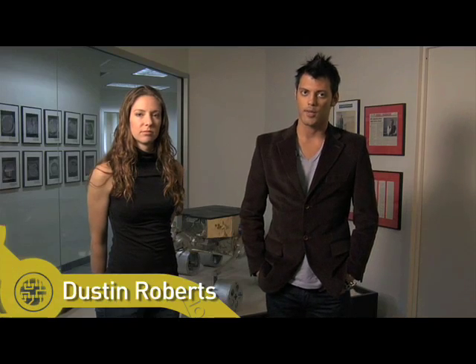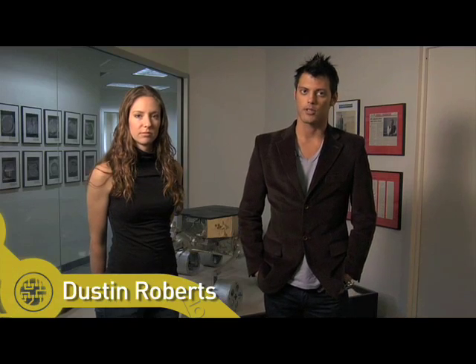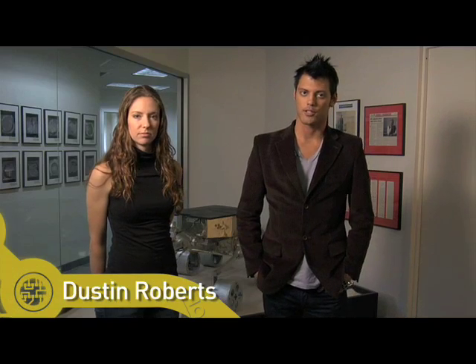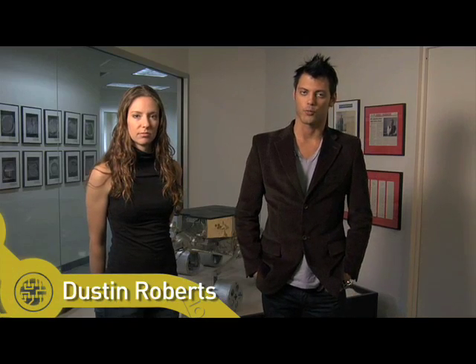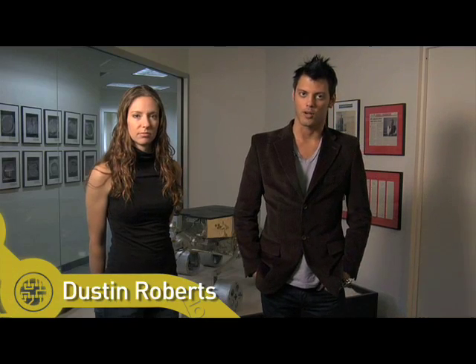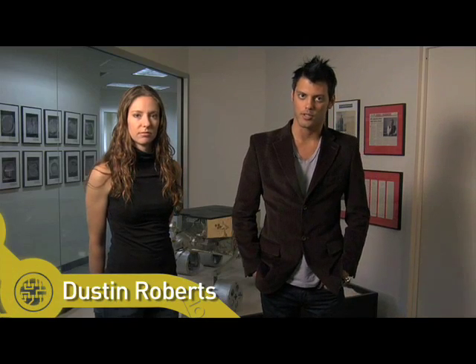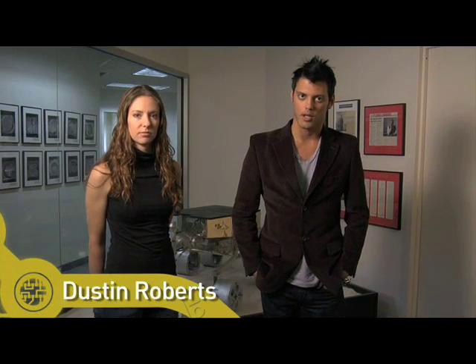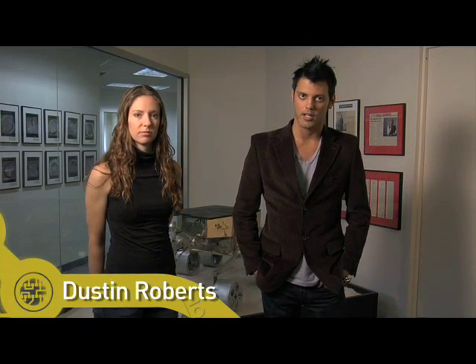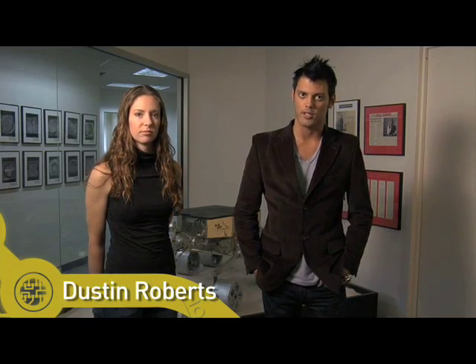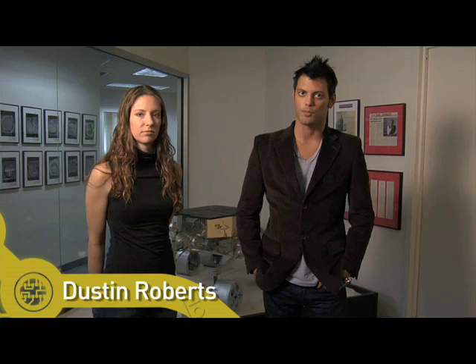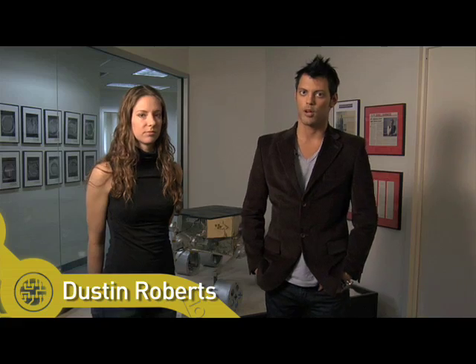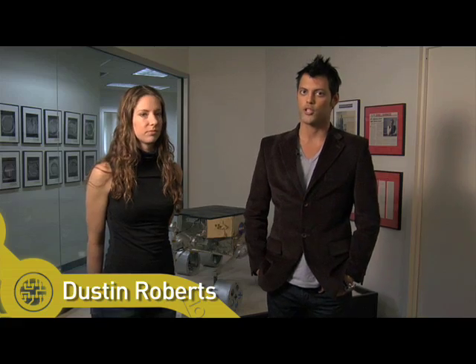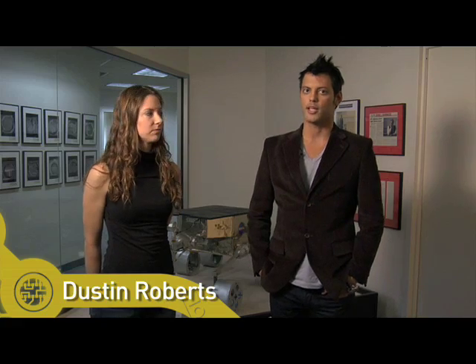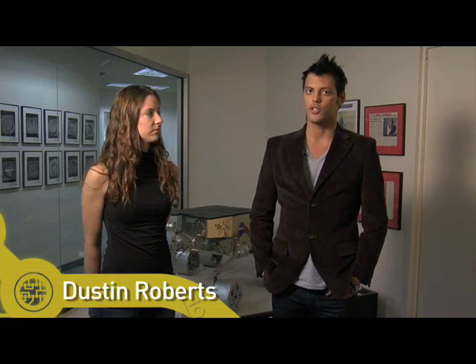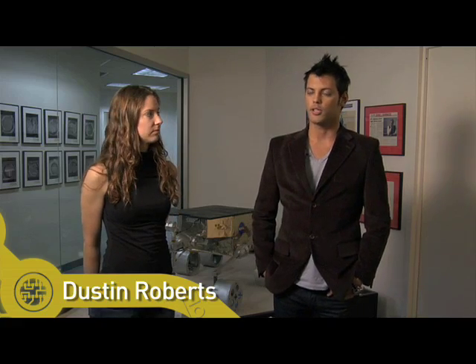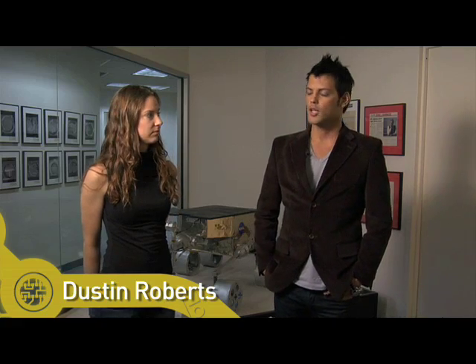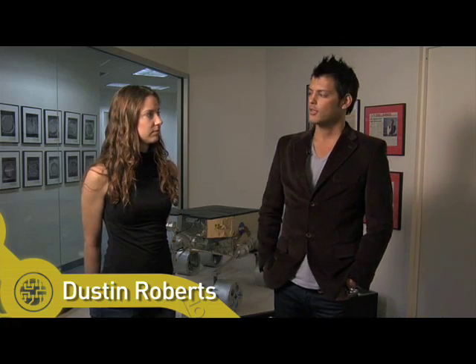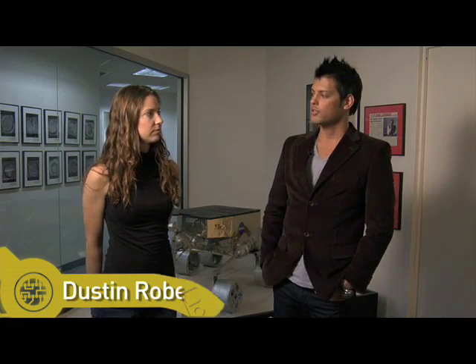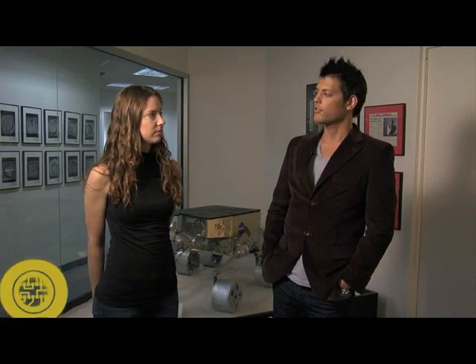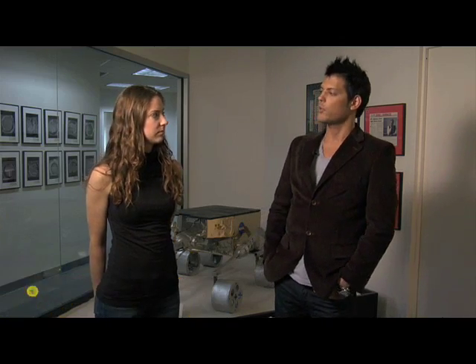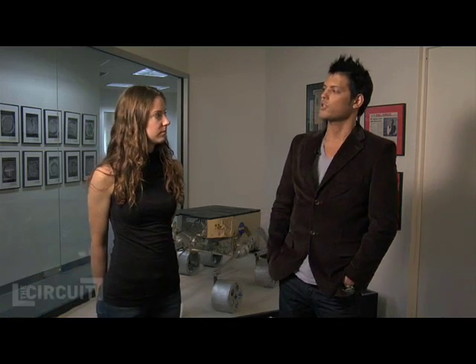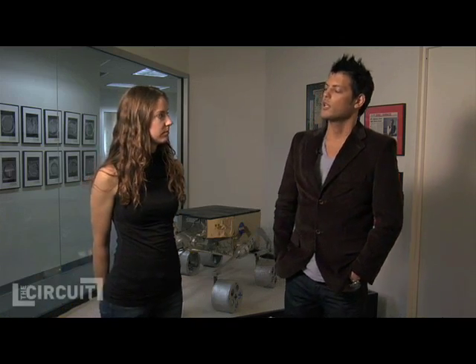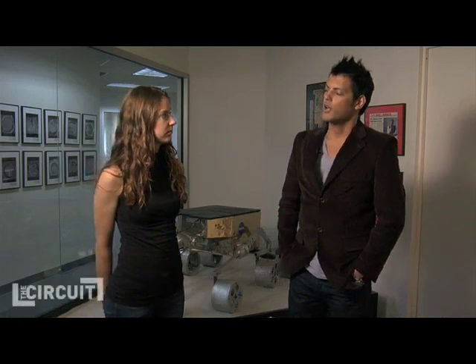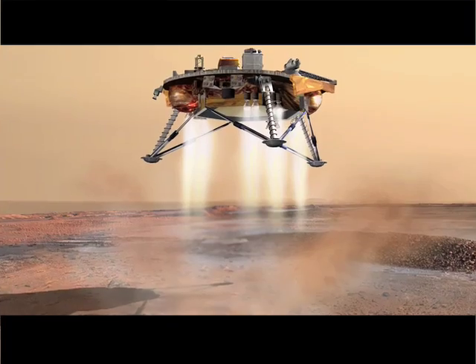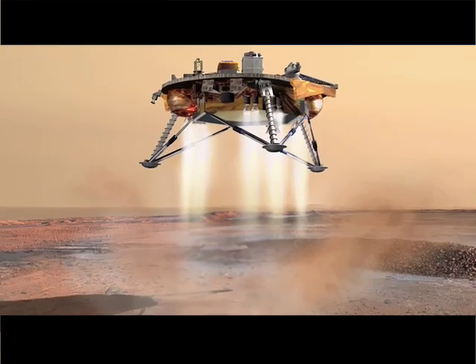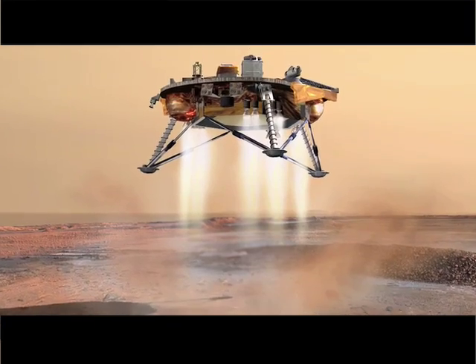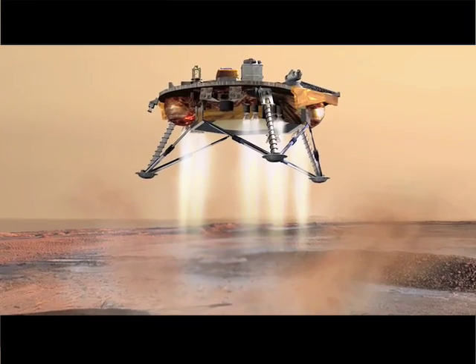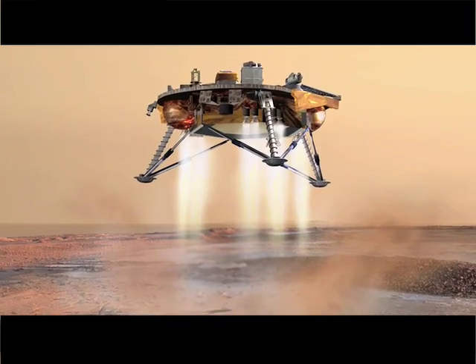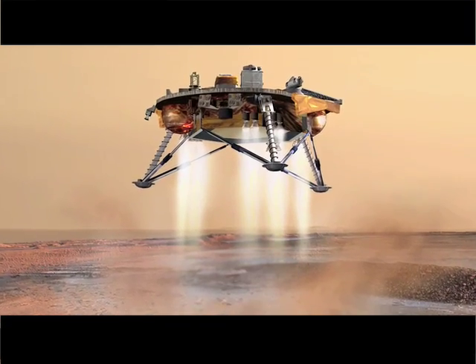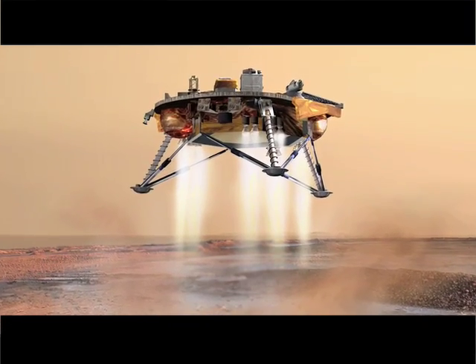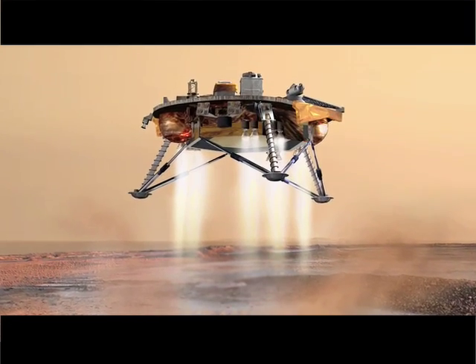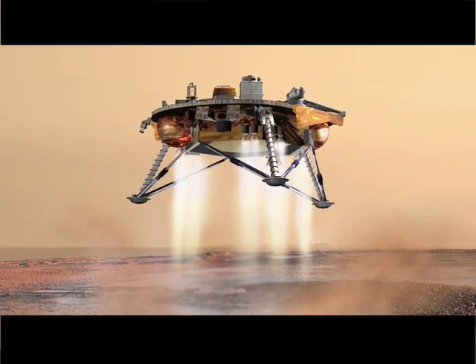I'm here with Dustin Roberts, Honey Bee's project engineer. Dustin, first question — what are you guys doing for the Phoenix mission?